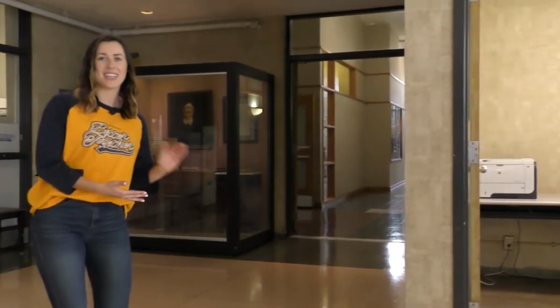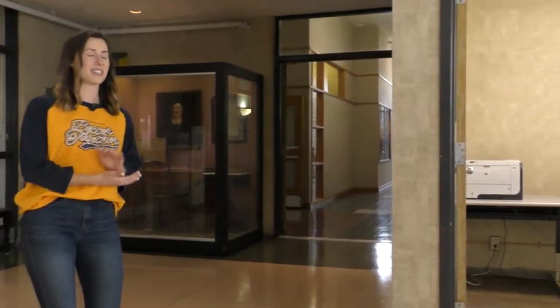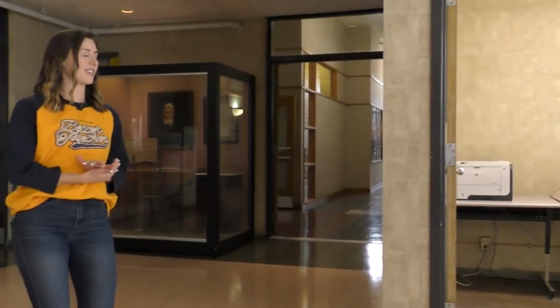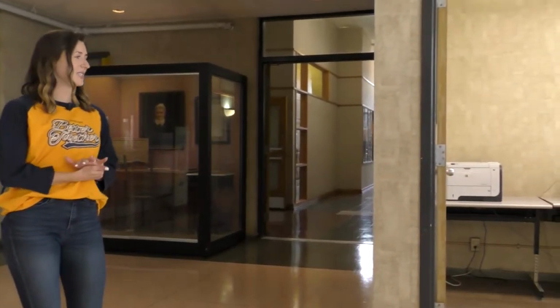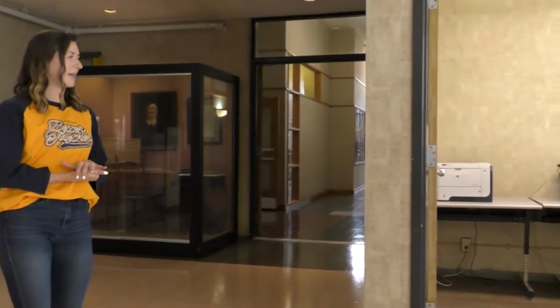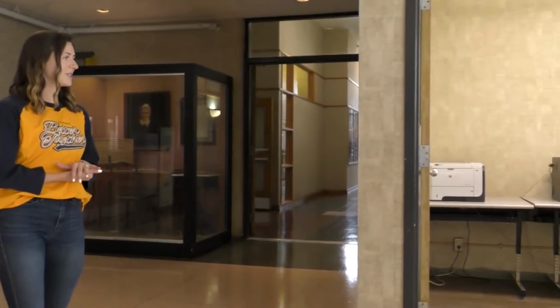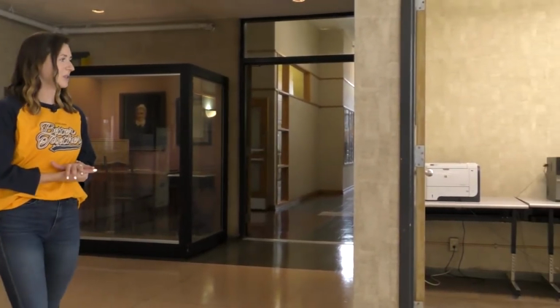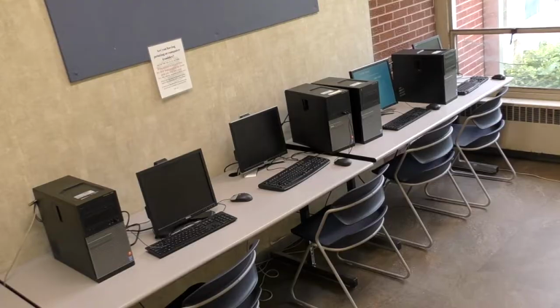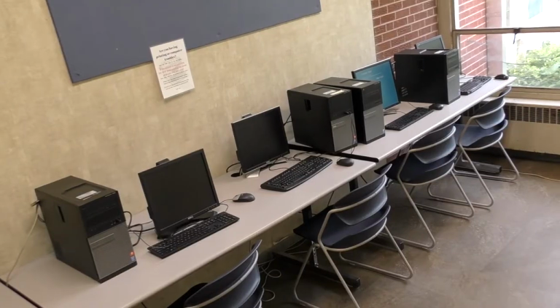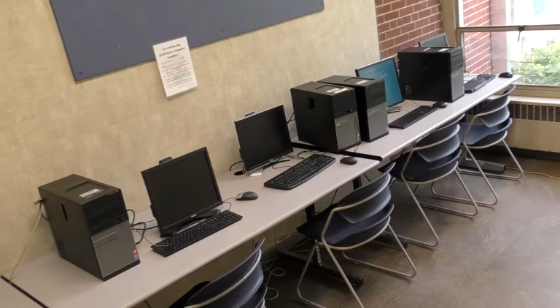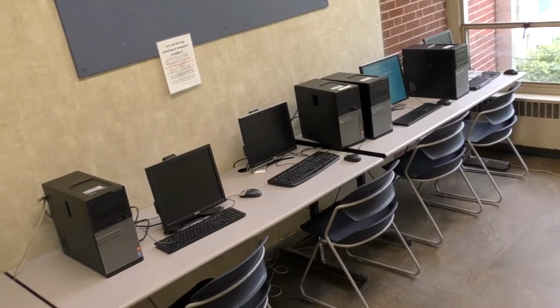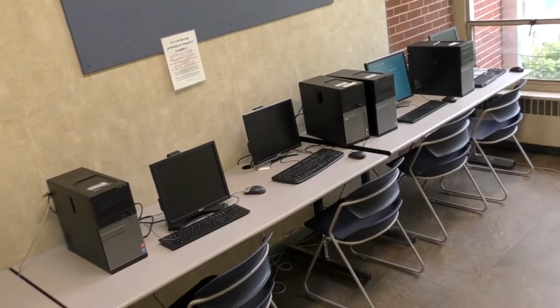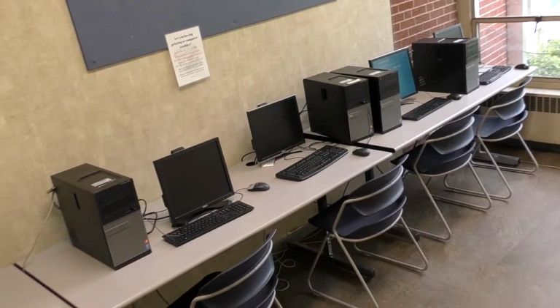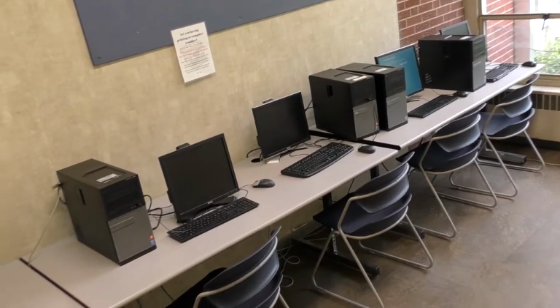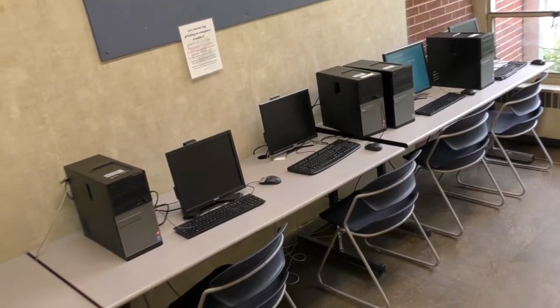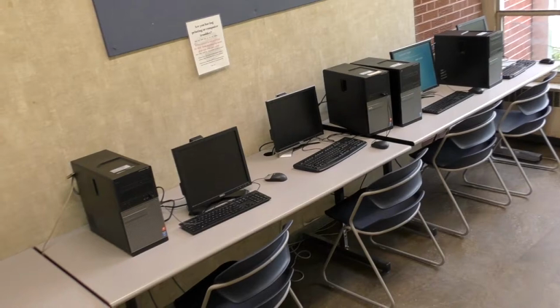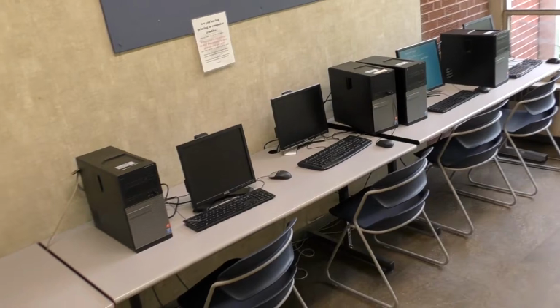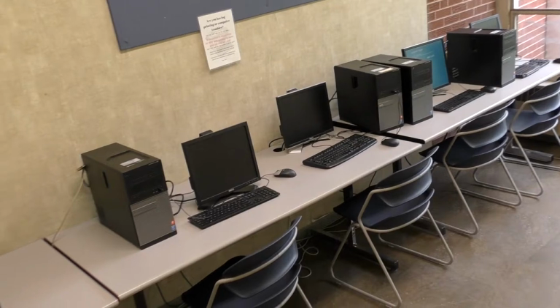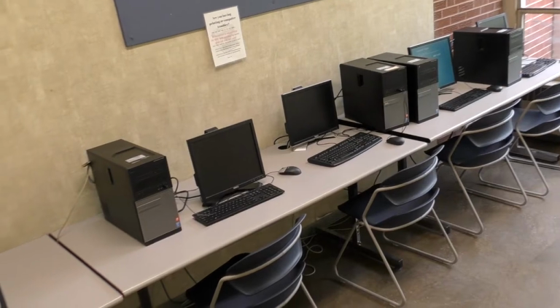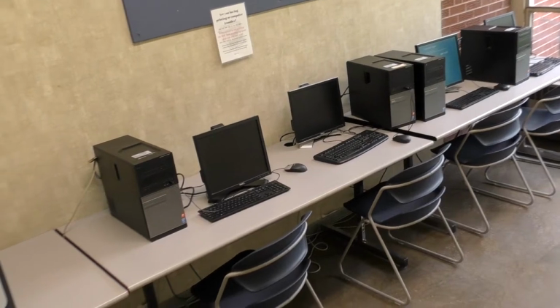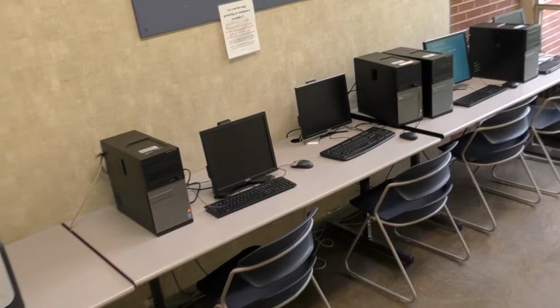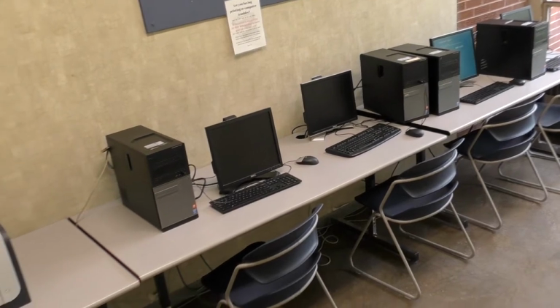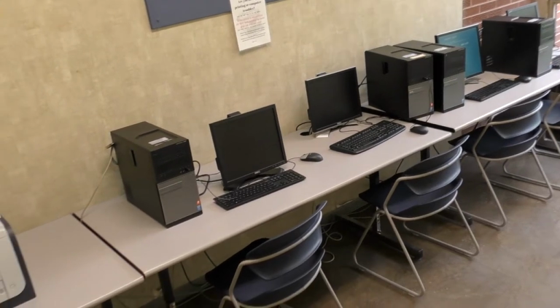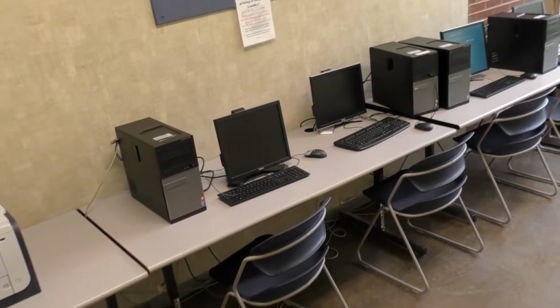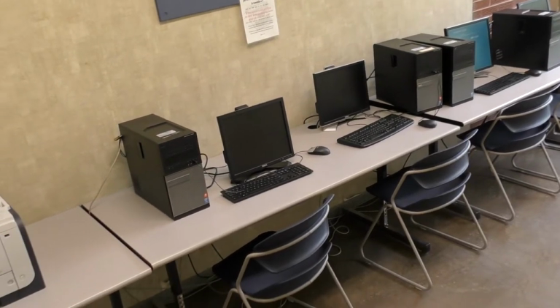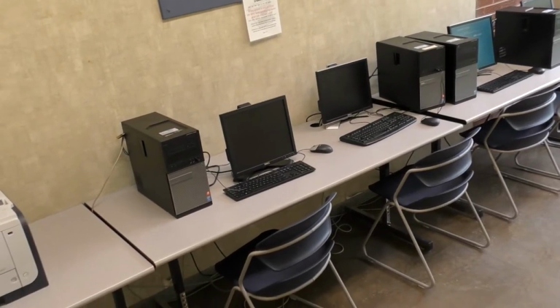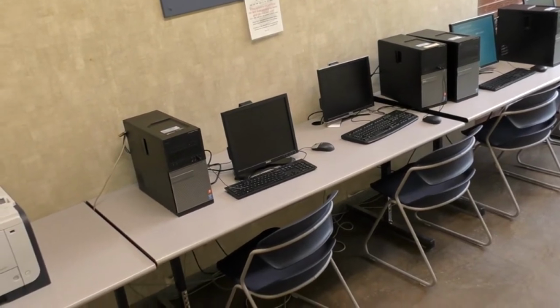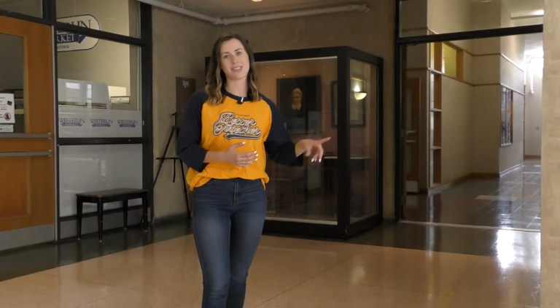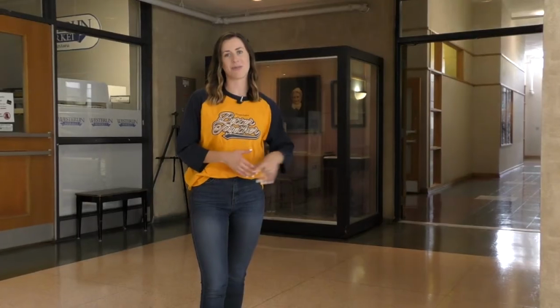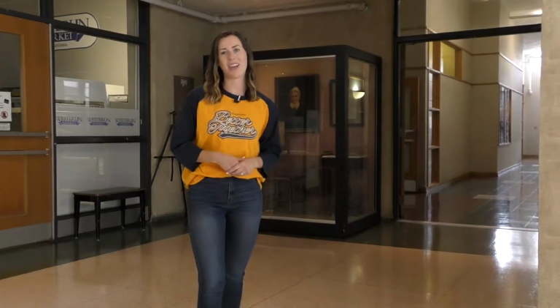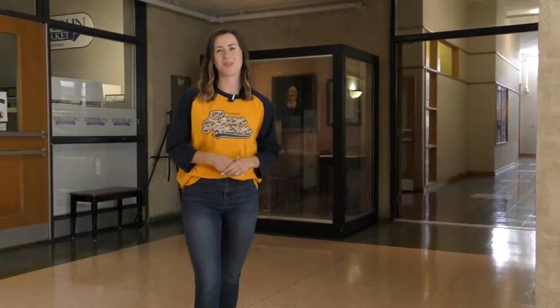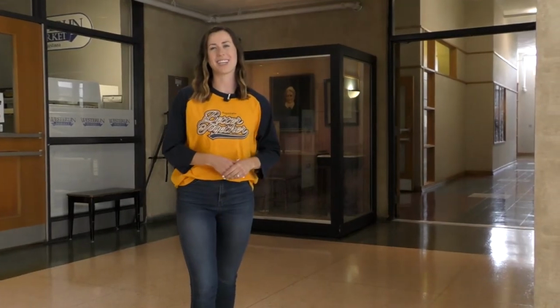We have a computer lab. It's a great space to get some homework done and it is a secluded area, so it's nice and quiet for you.